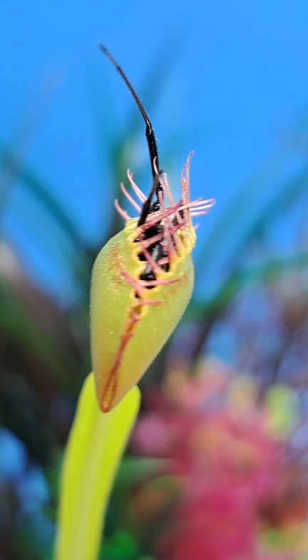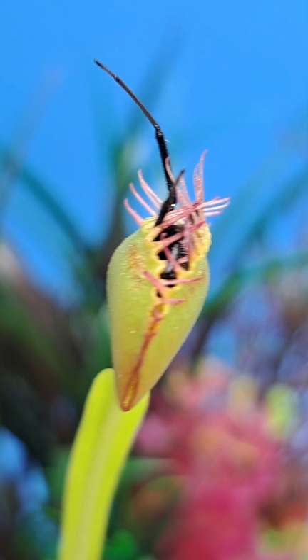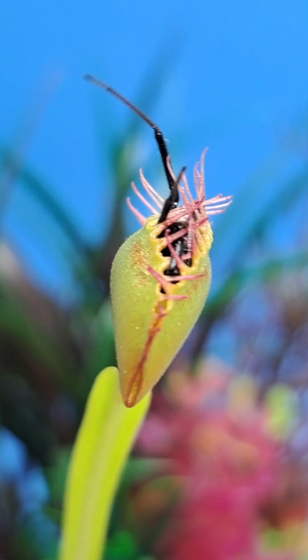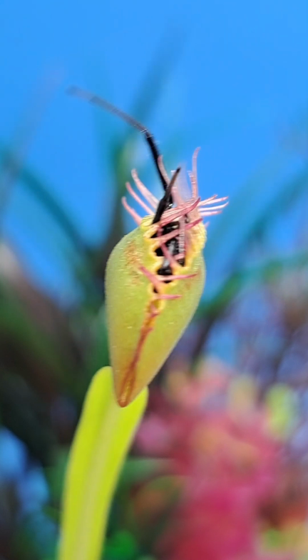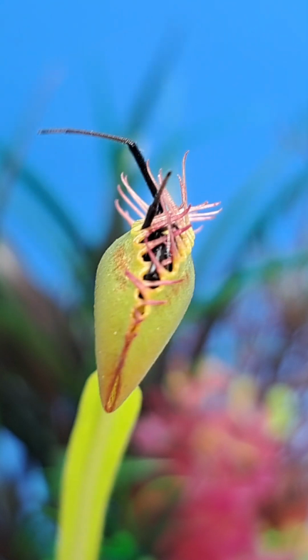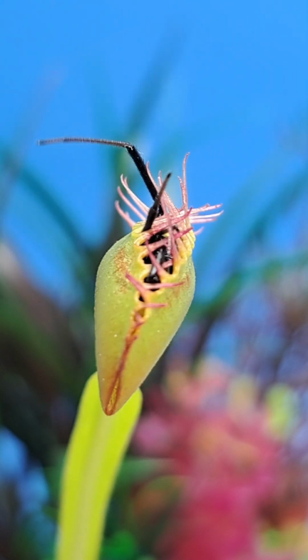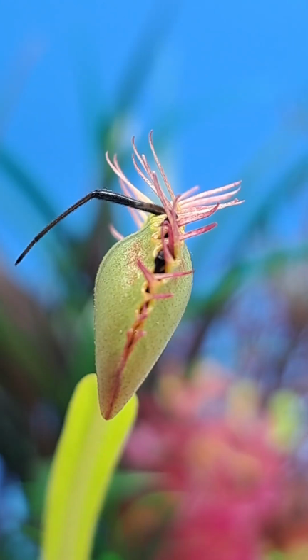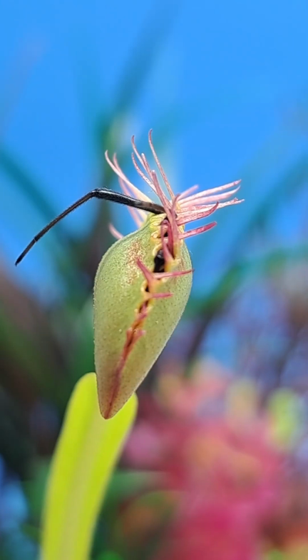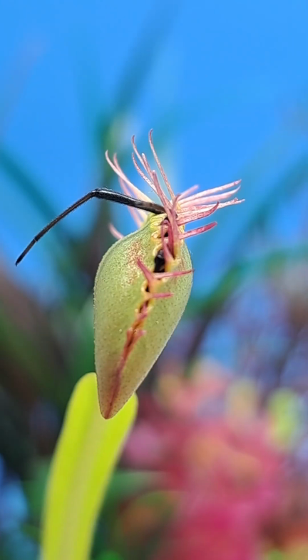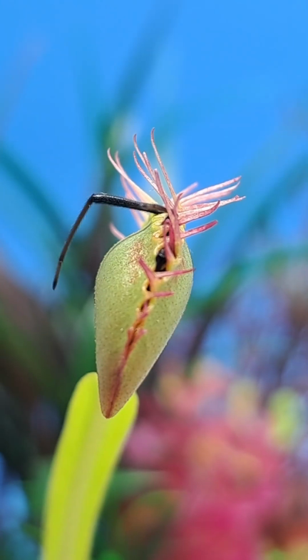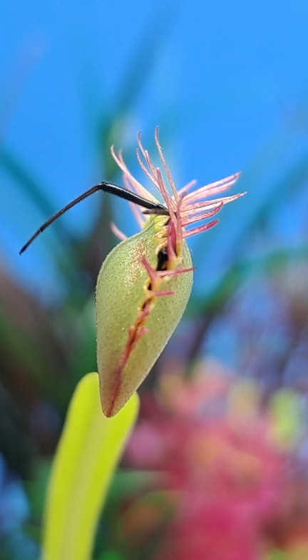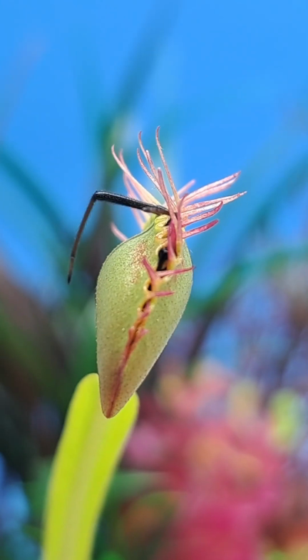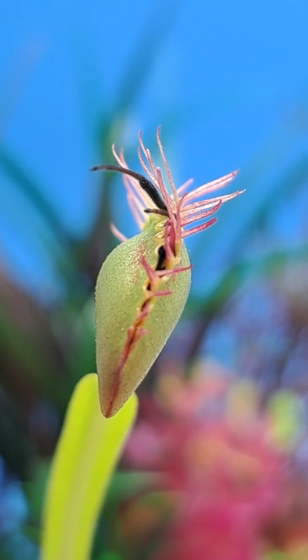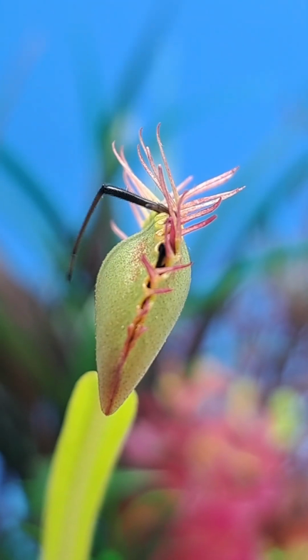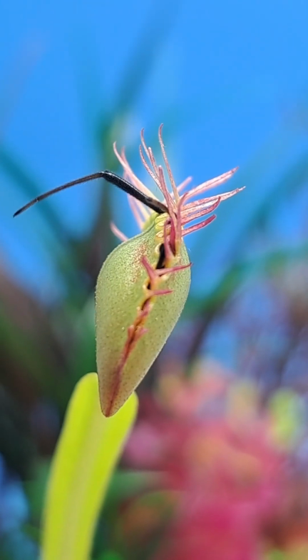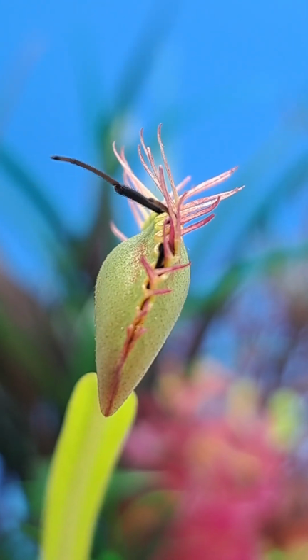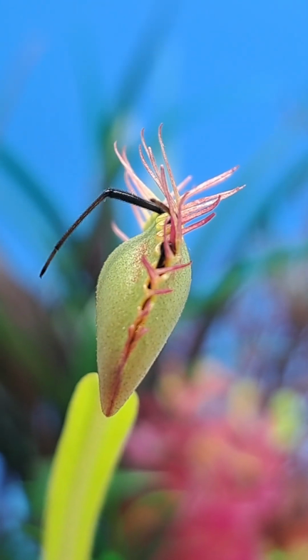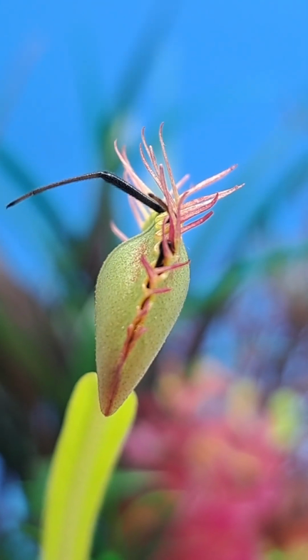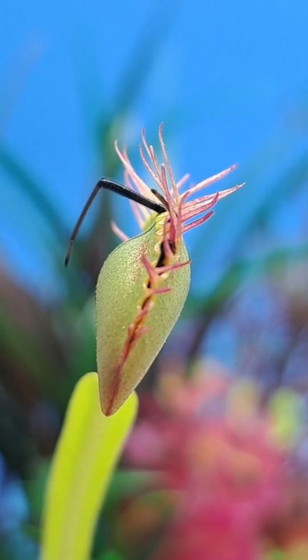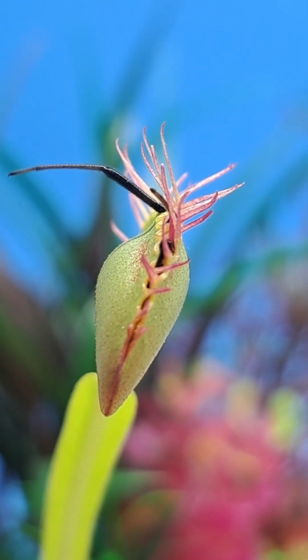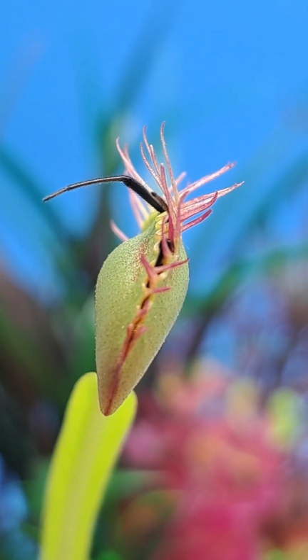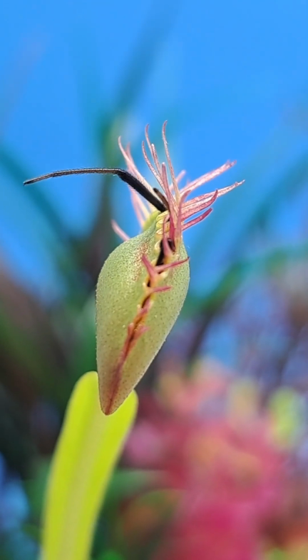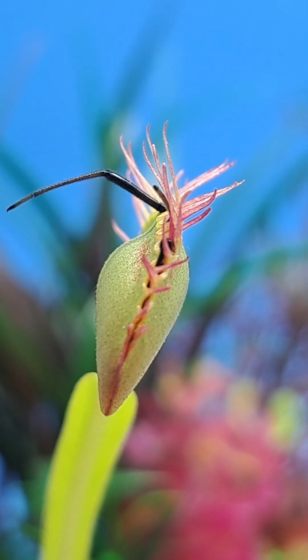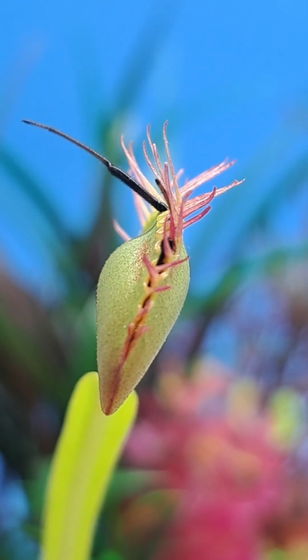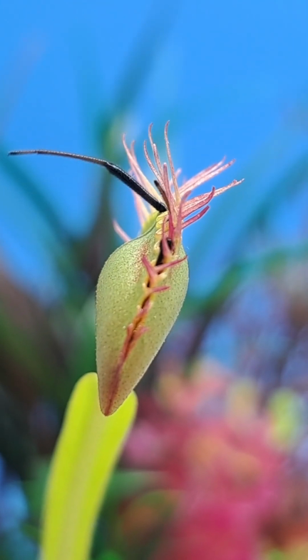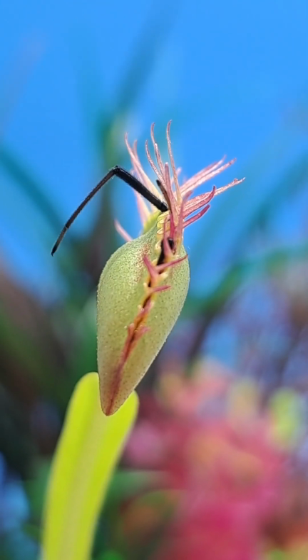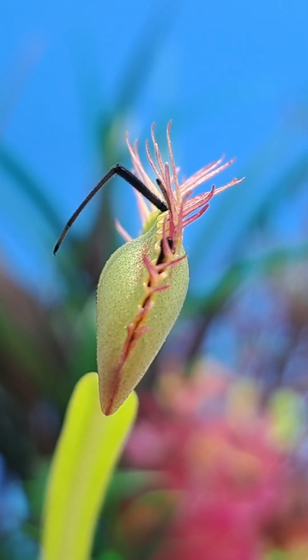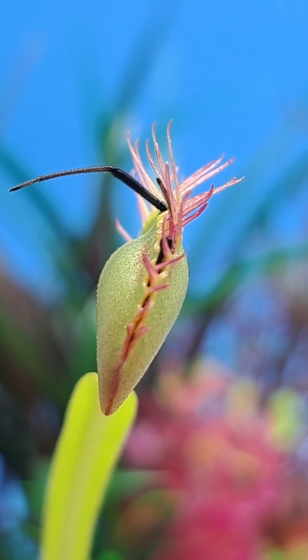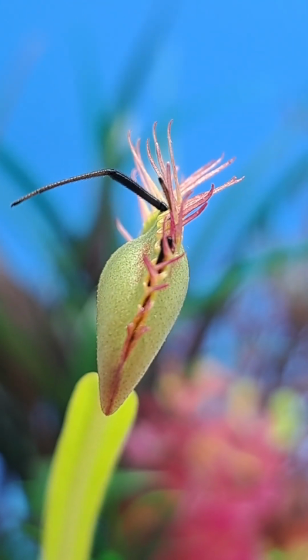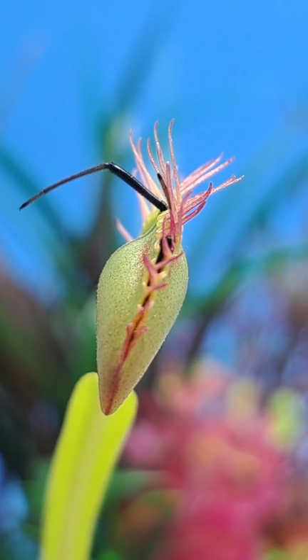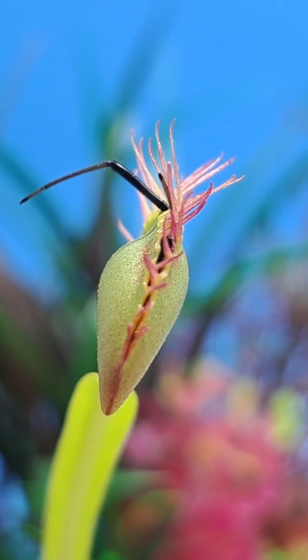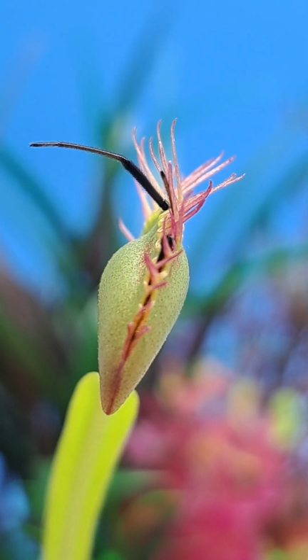The Venus flytrap will now consume this black widow spider for somewhere between two to three weeks.